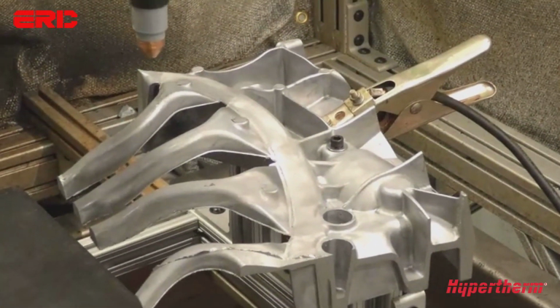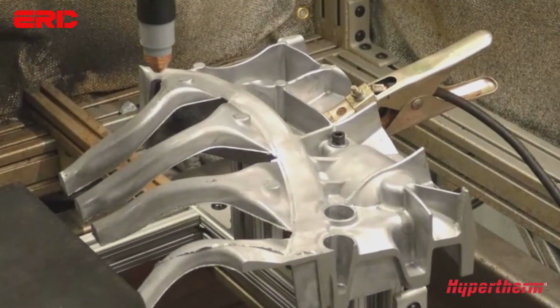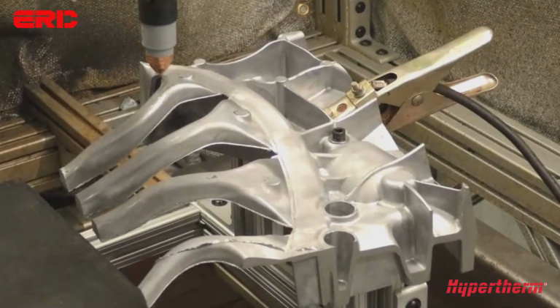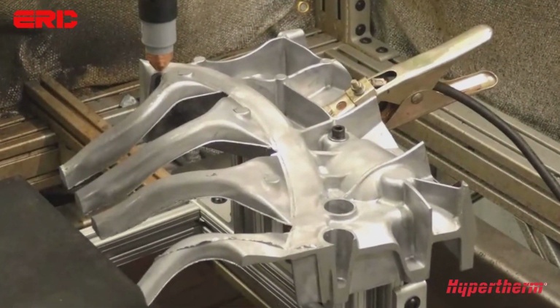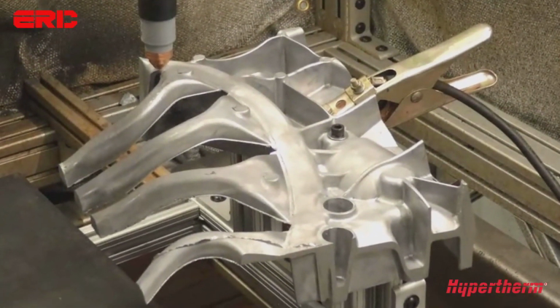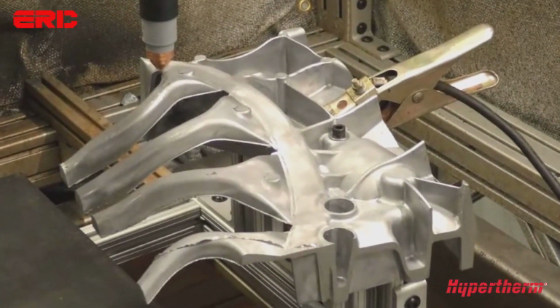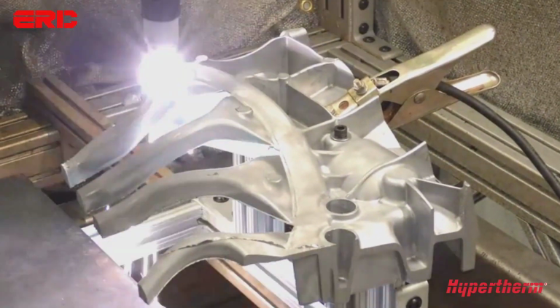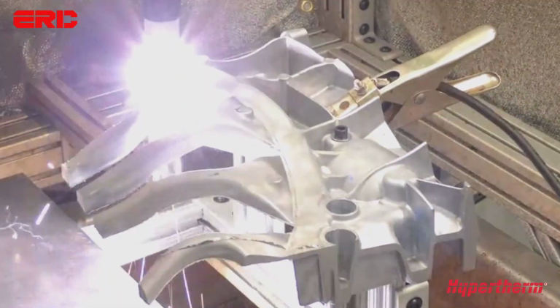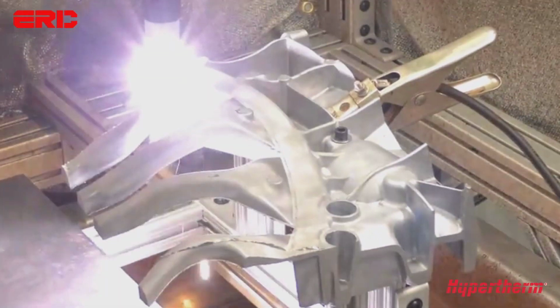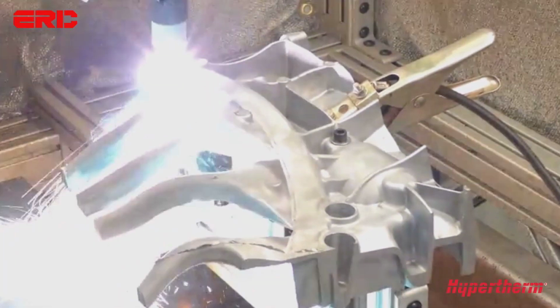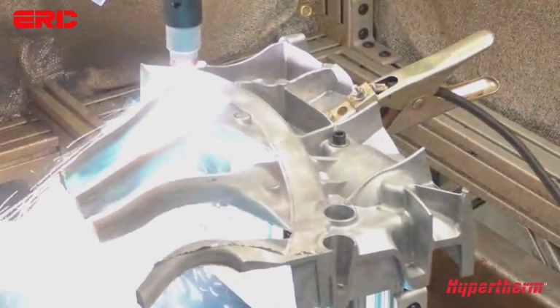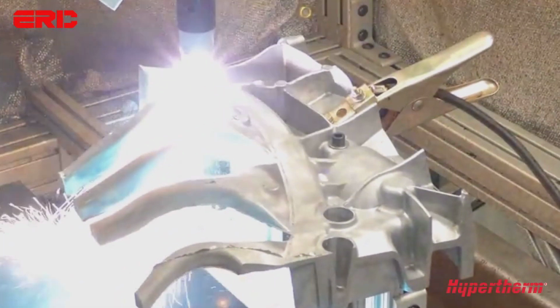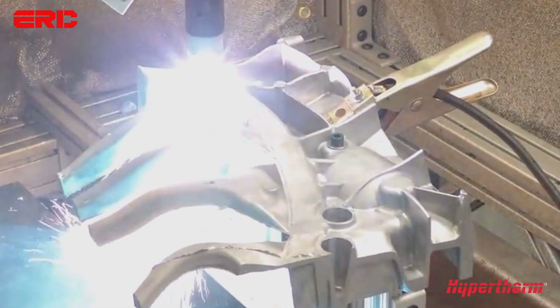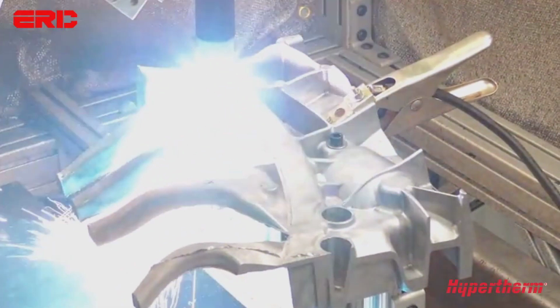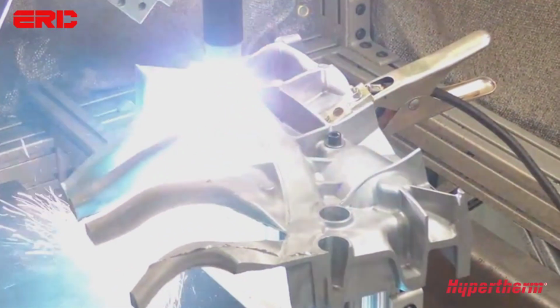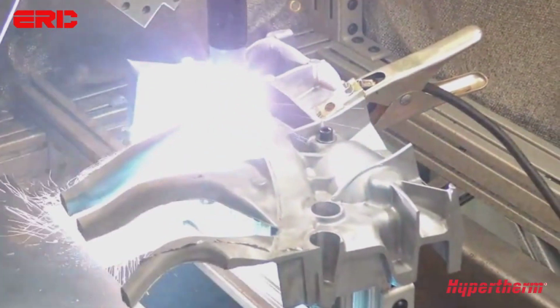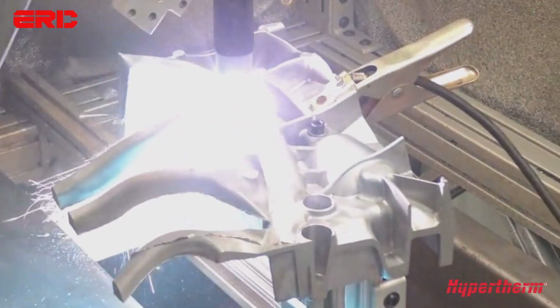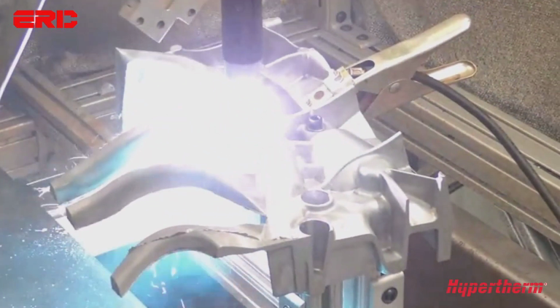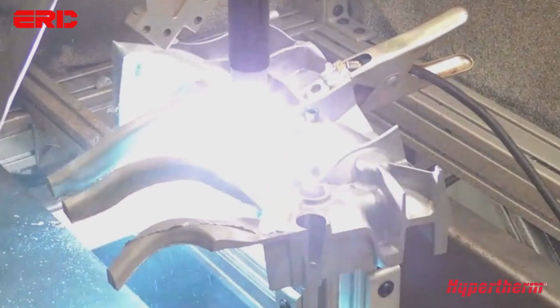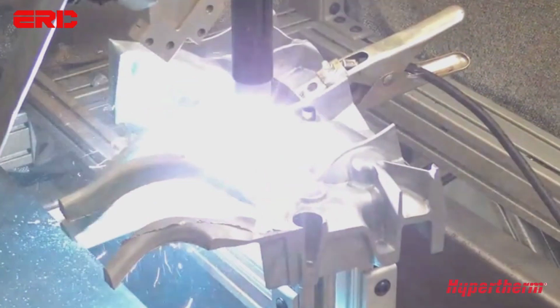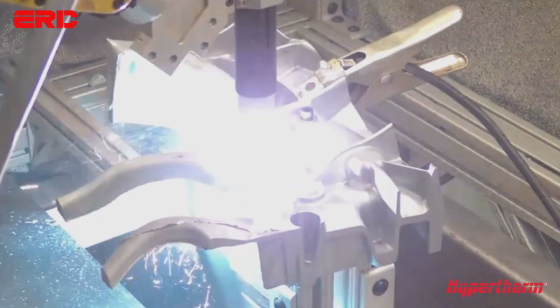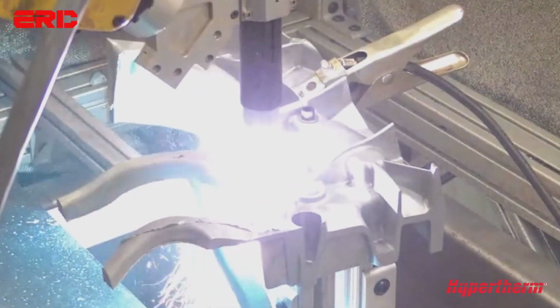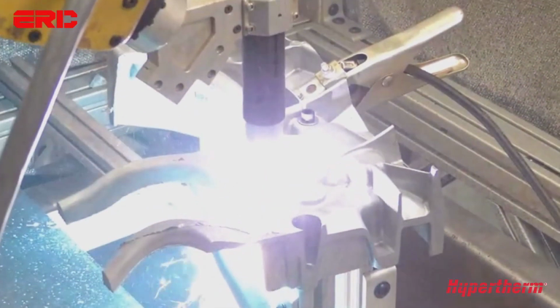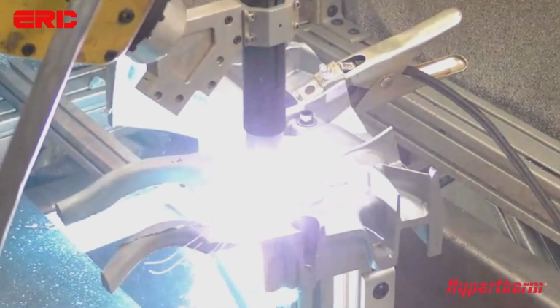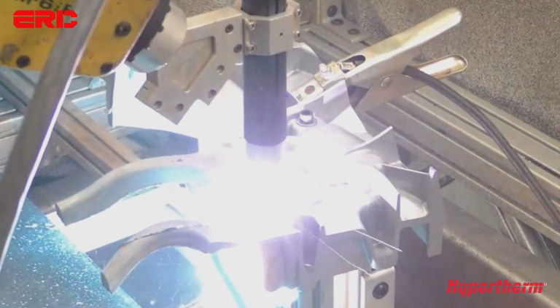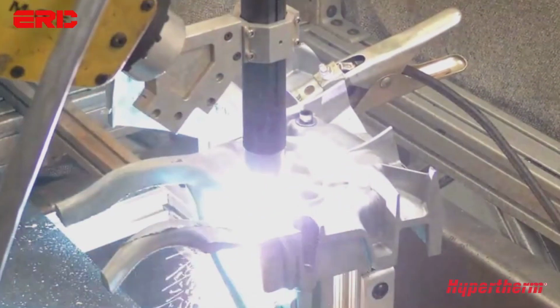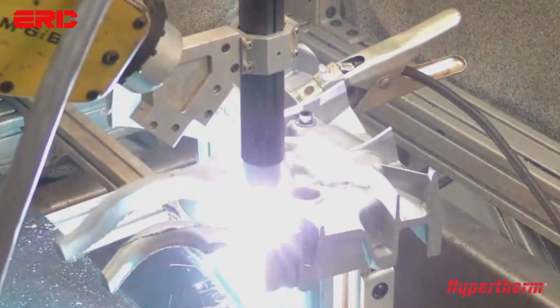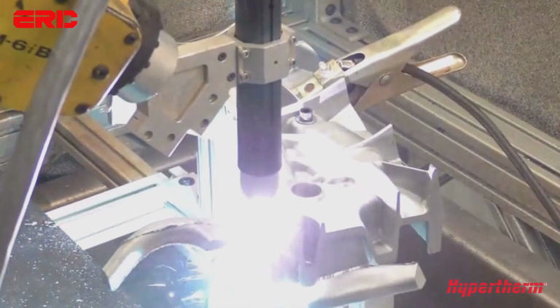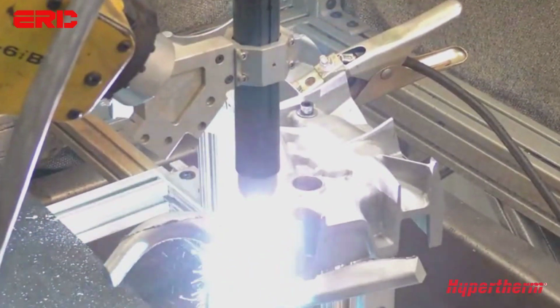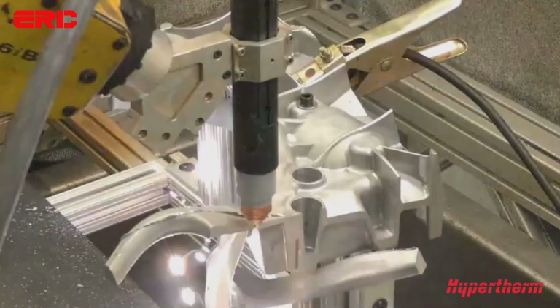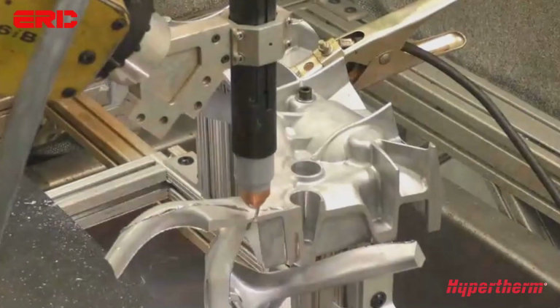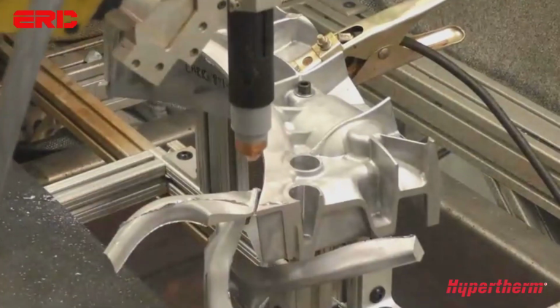Ready to skyrocket your manufacturing game? Check out ERC today and cut your production time, not corners. Get yours now and never look back.